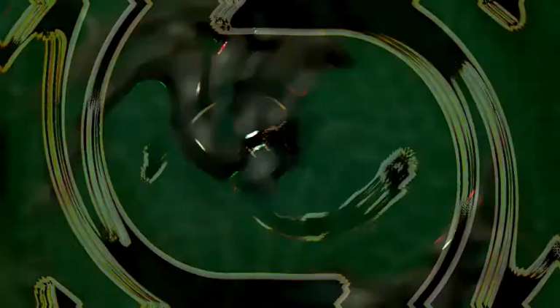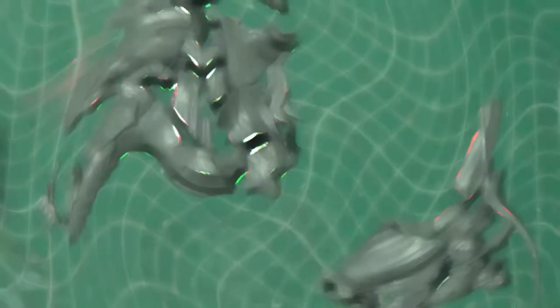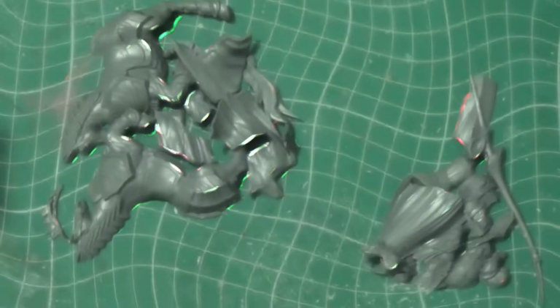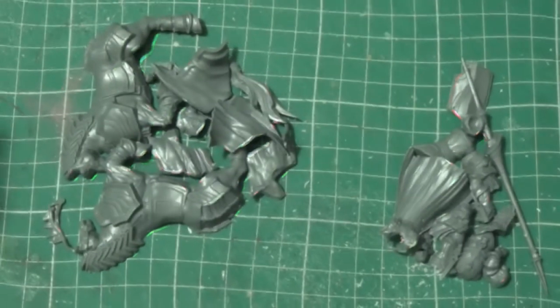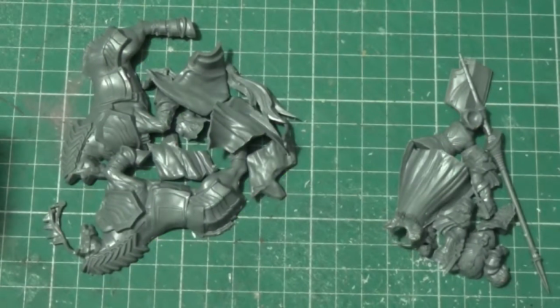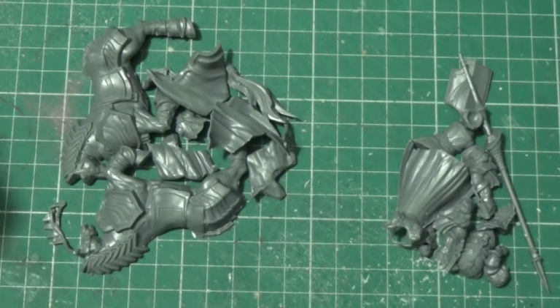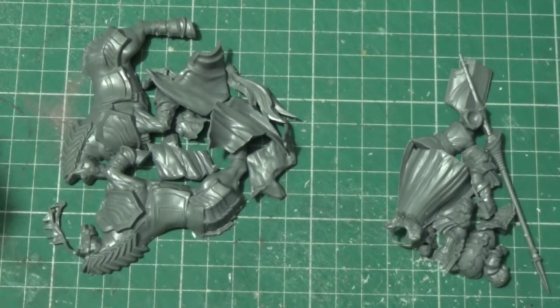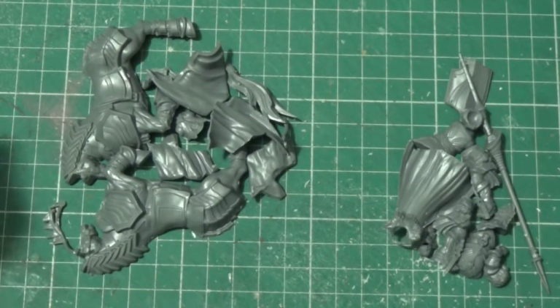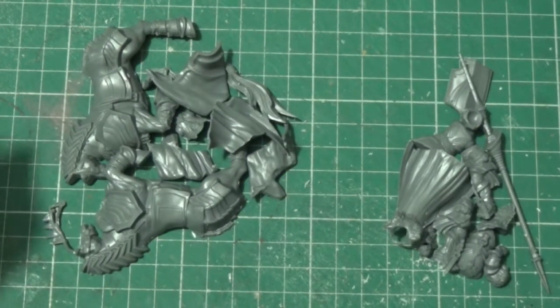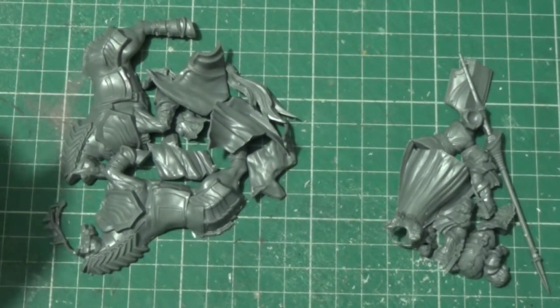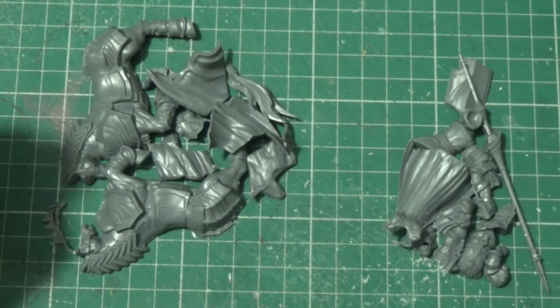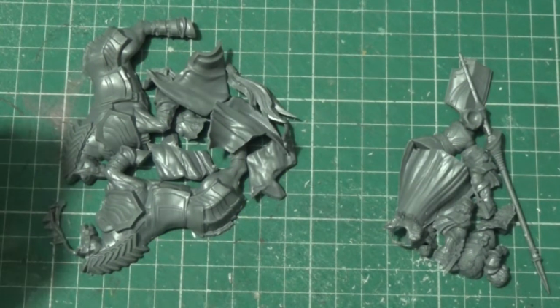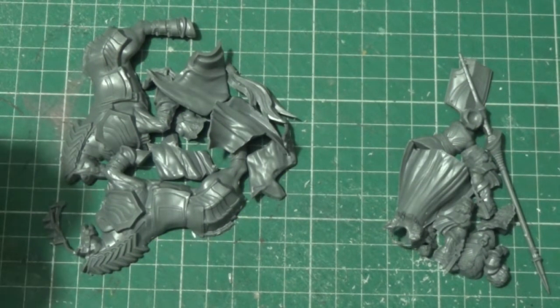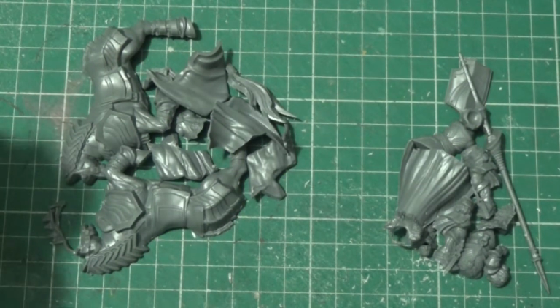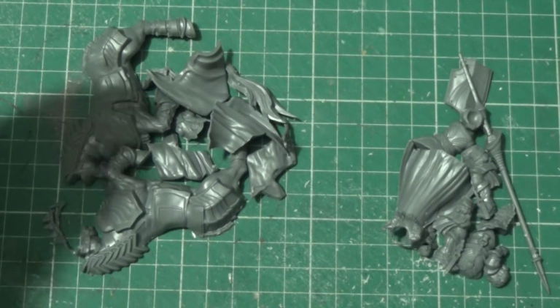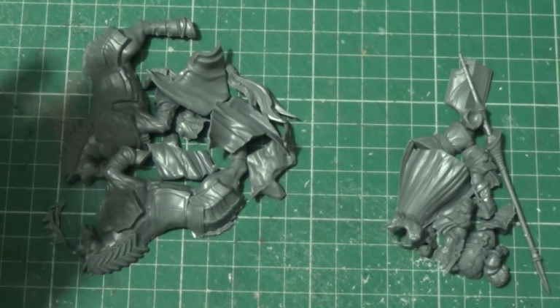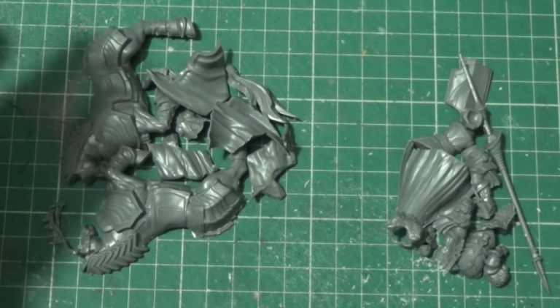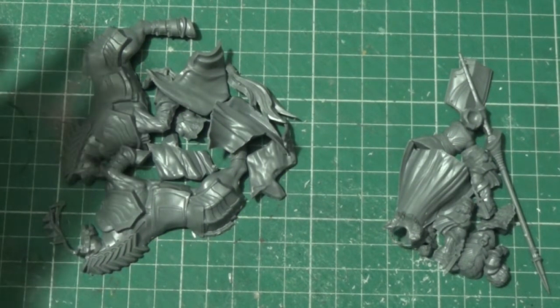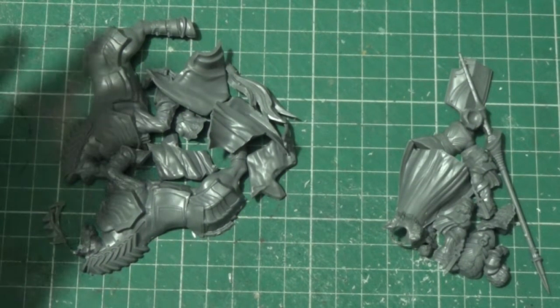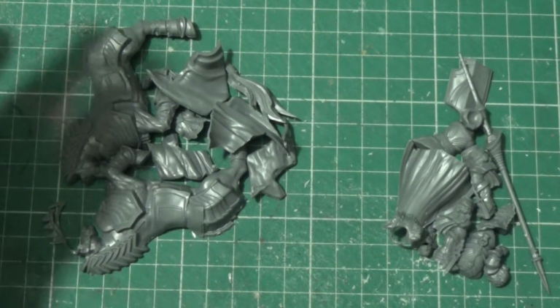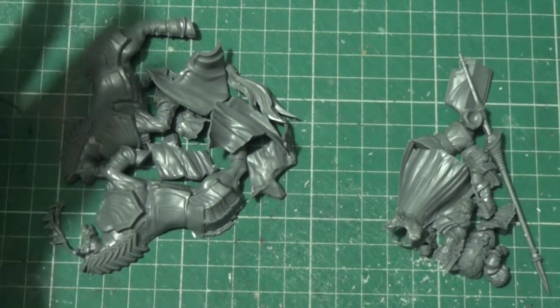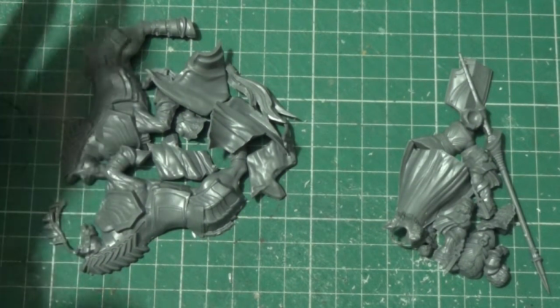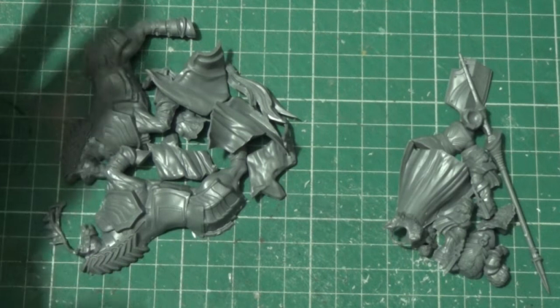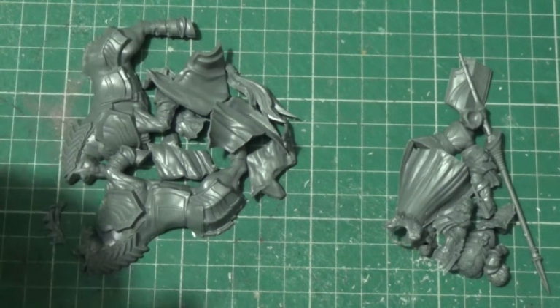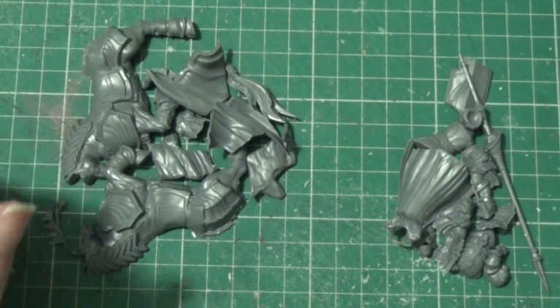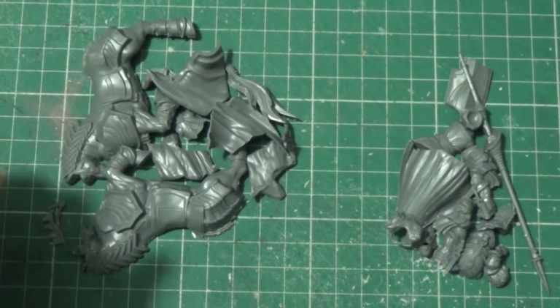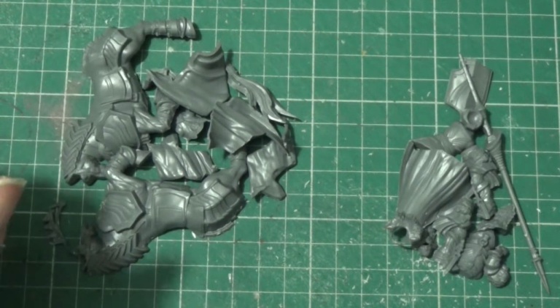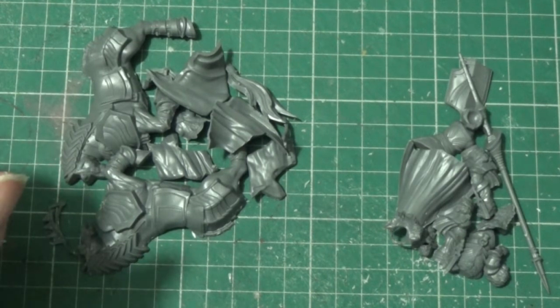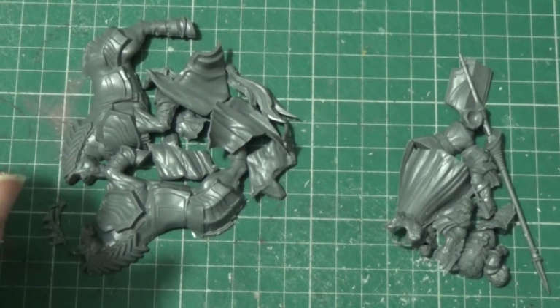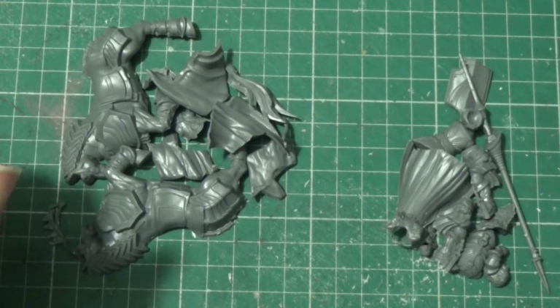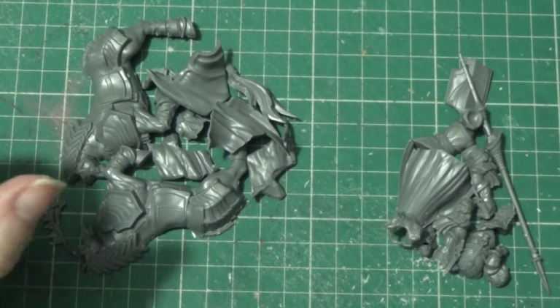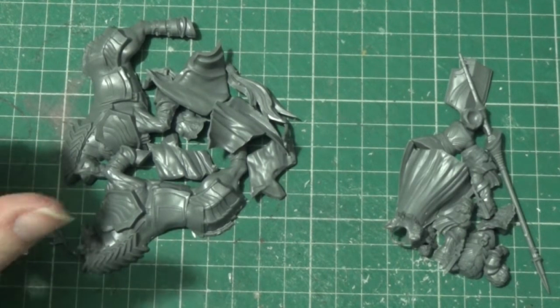Hello, welcome back to the Spider's Web, and in this video we're going to be doing the Knight Lord.